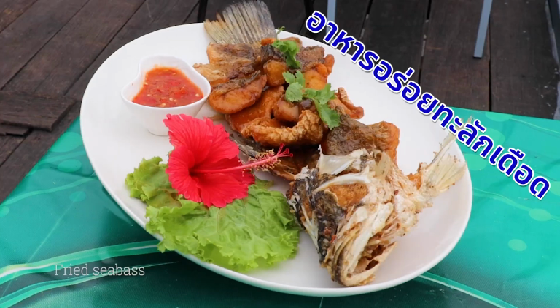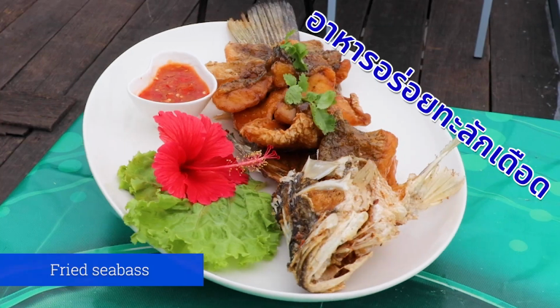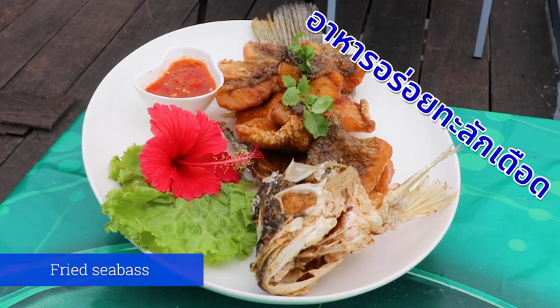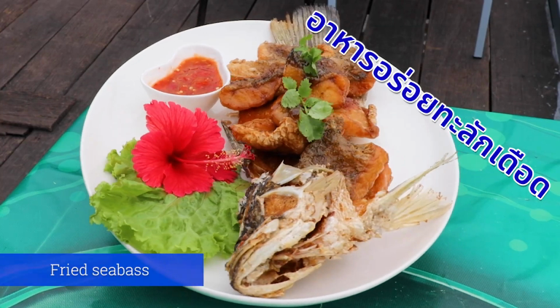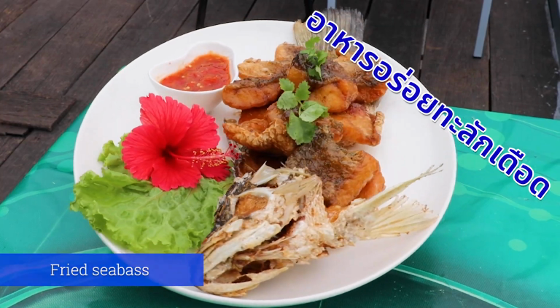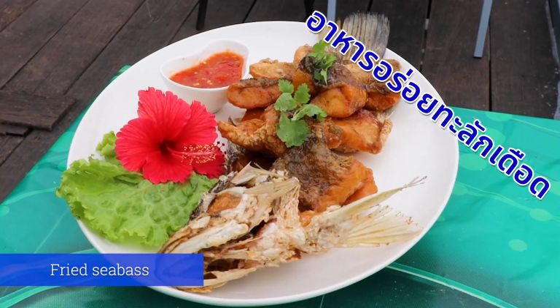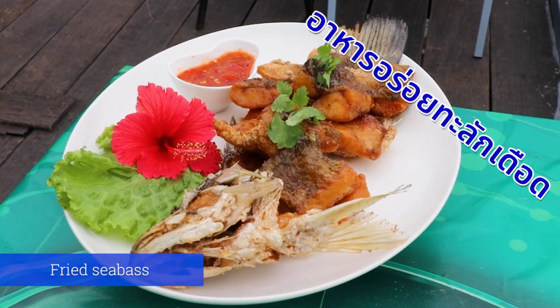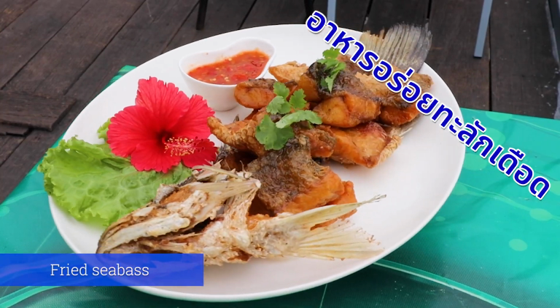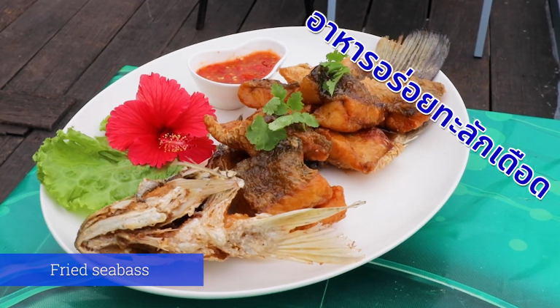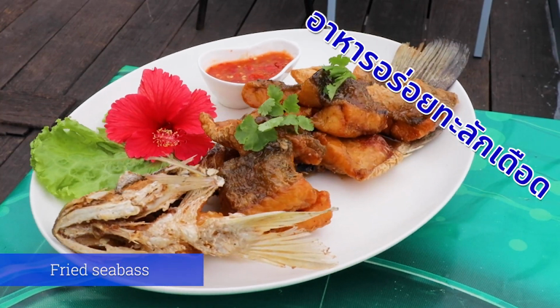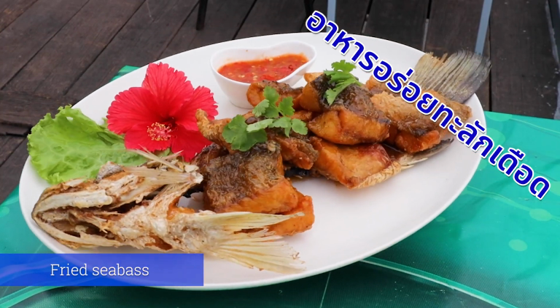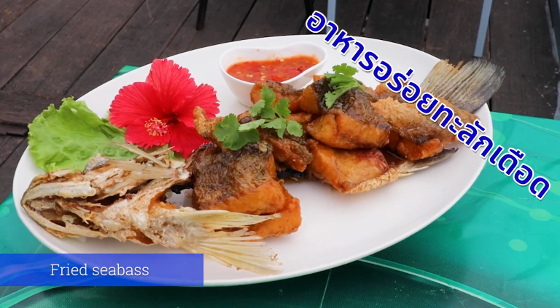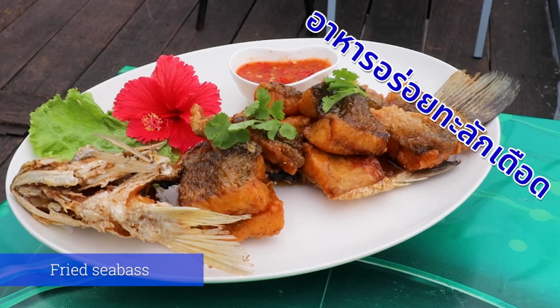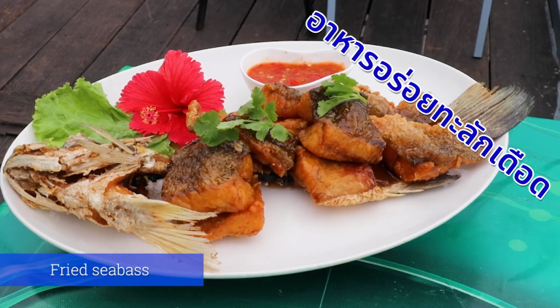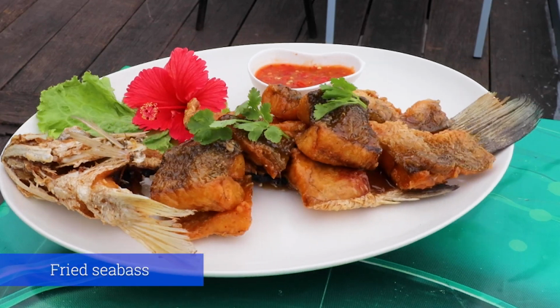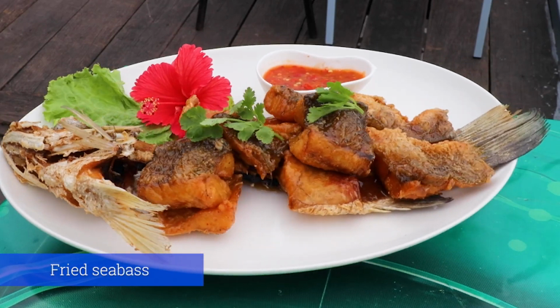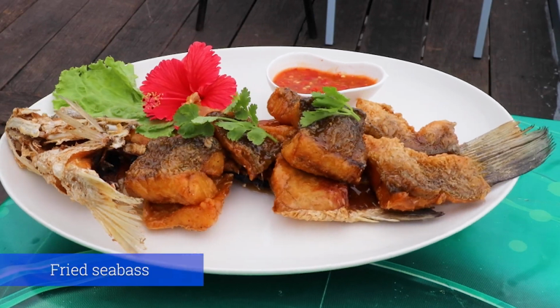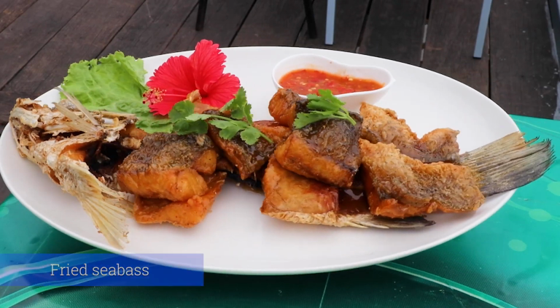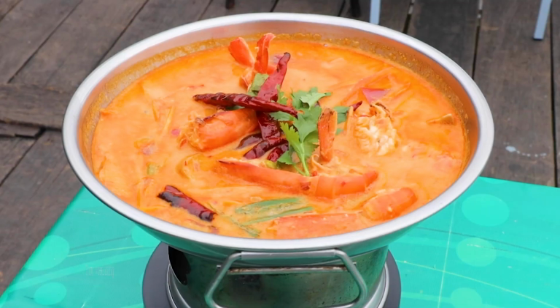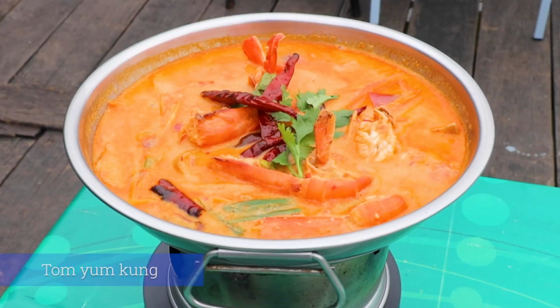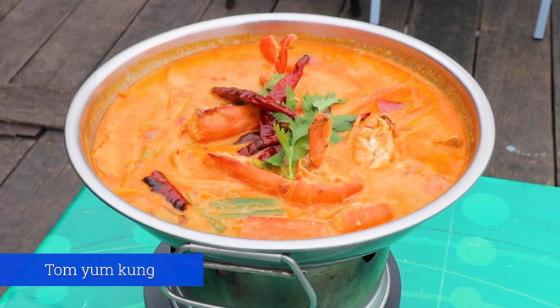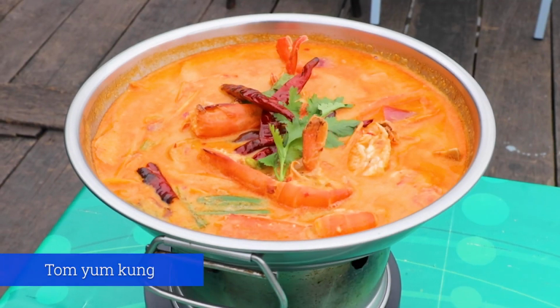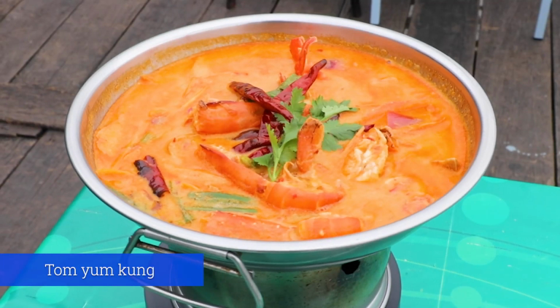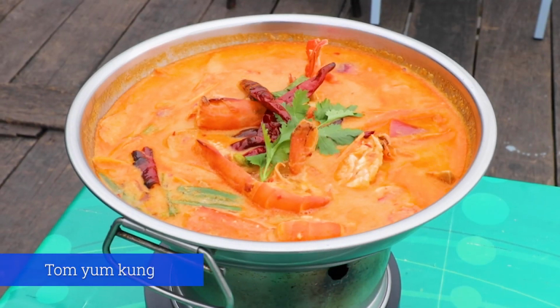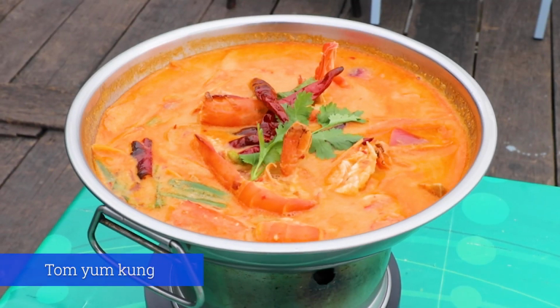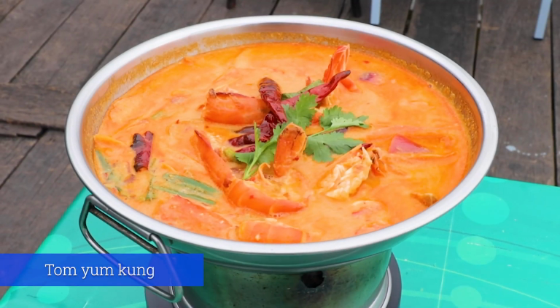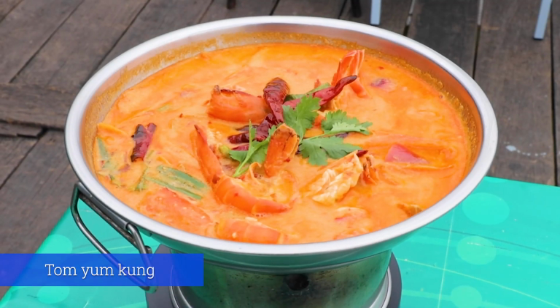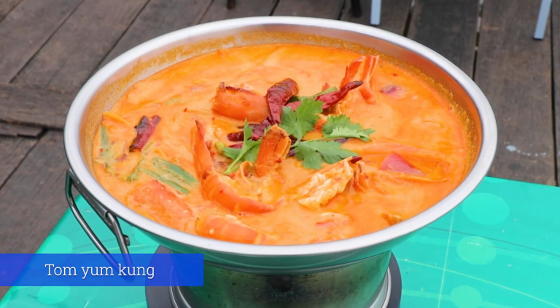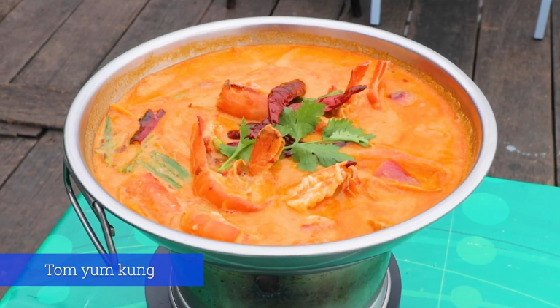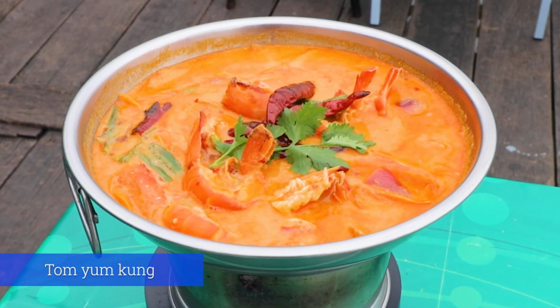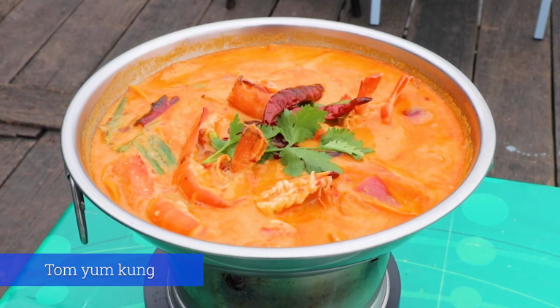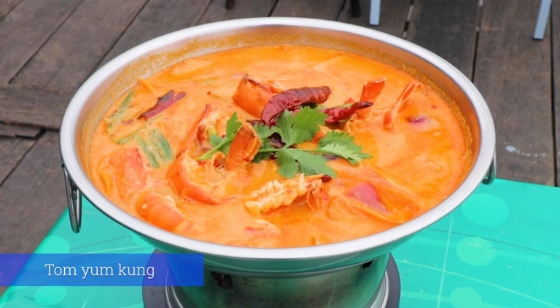We have the fried sea bass over here. This is the Tom Yam Kung. Smells great.